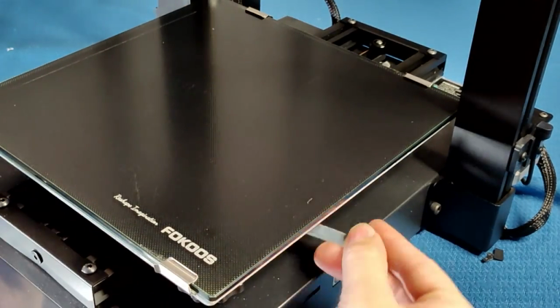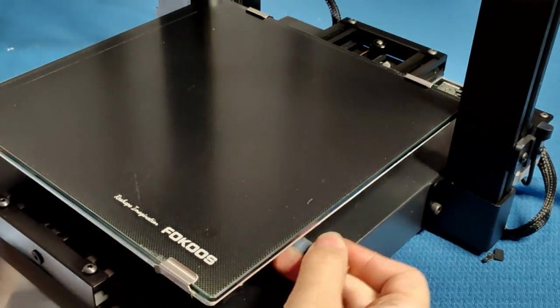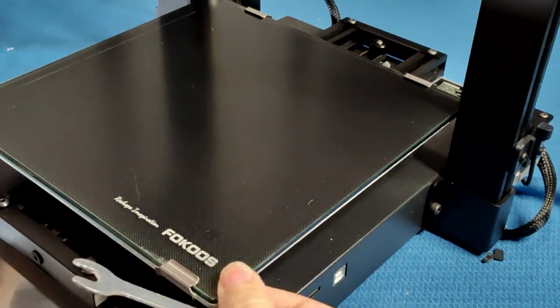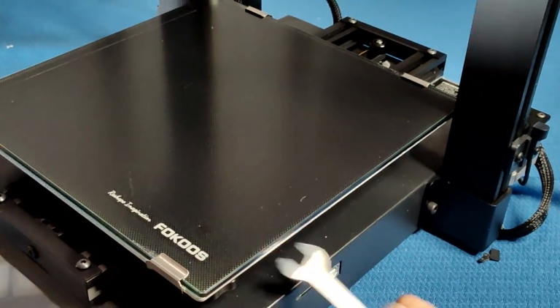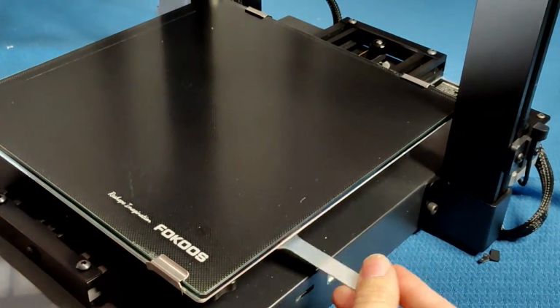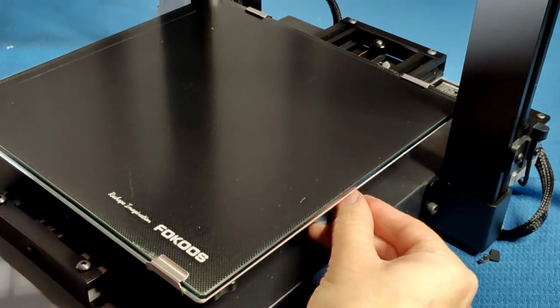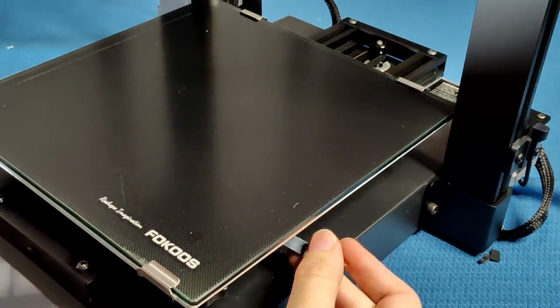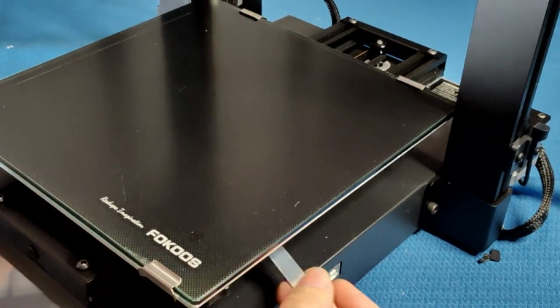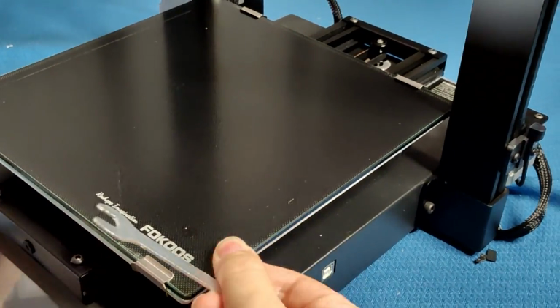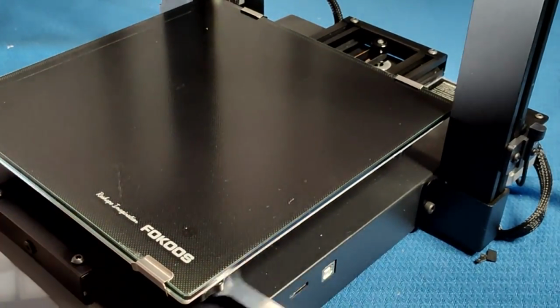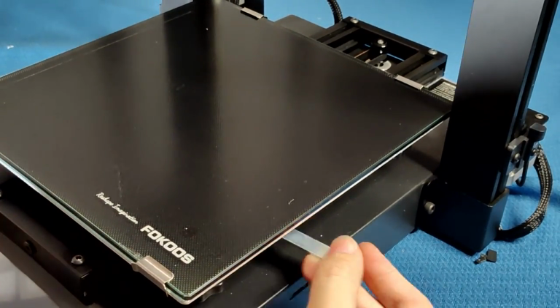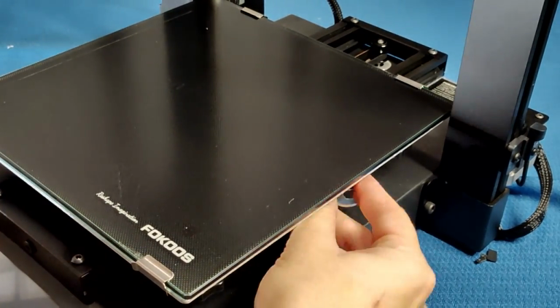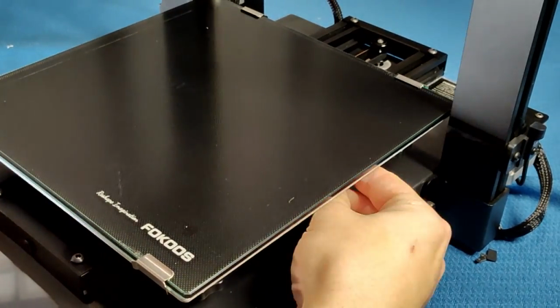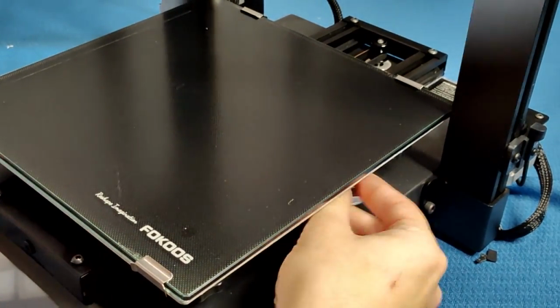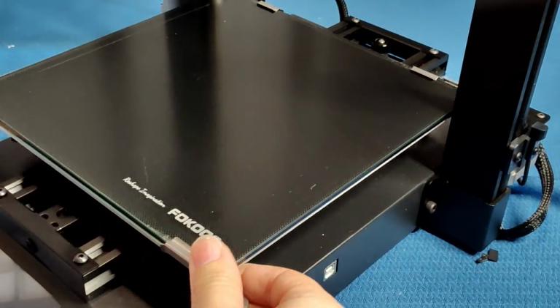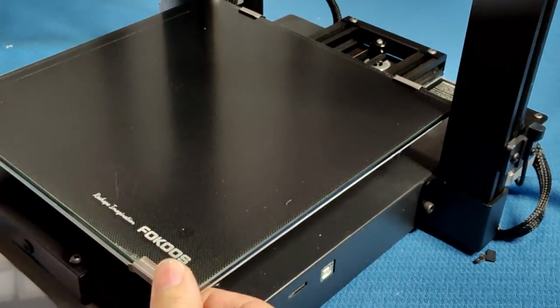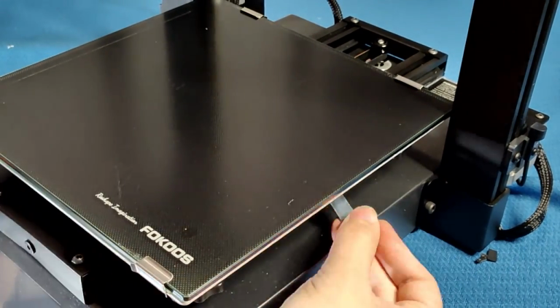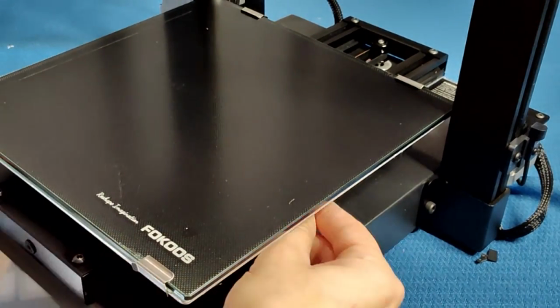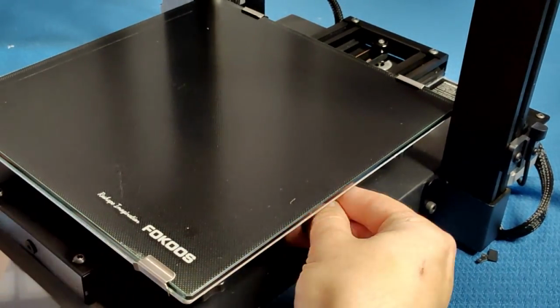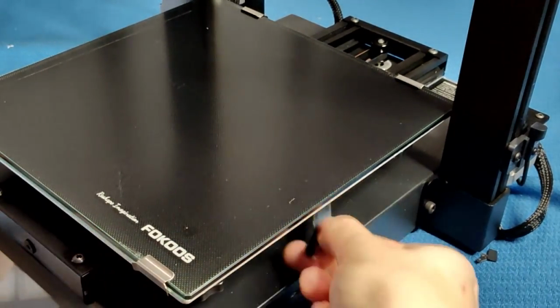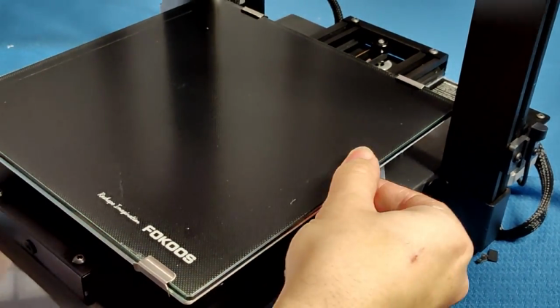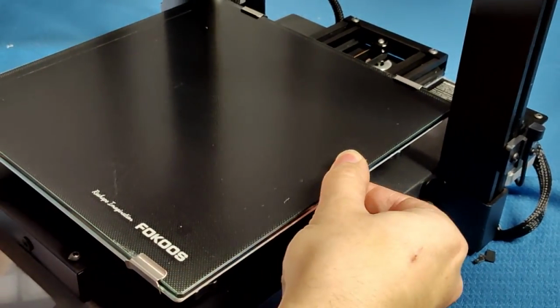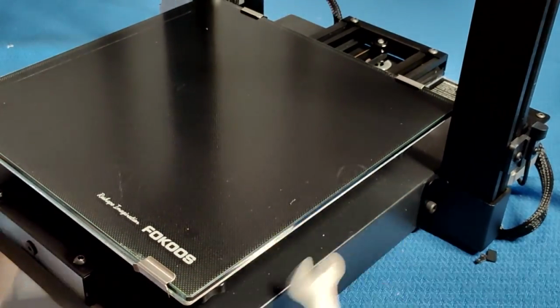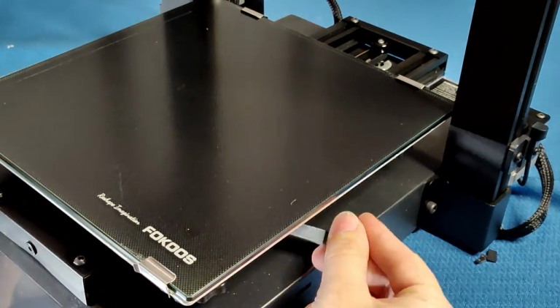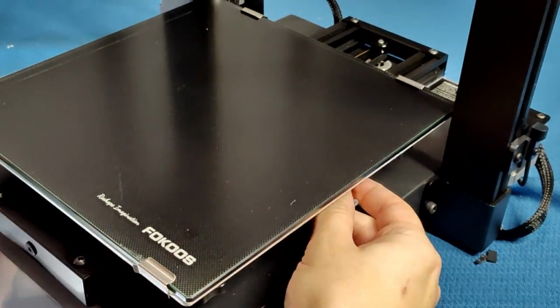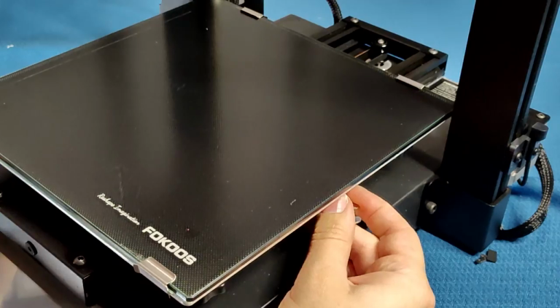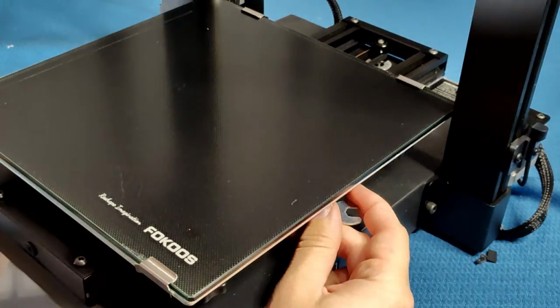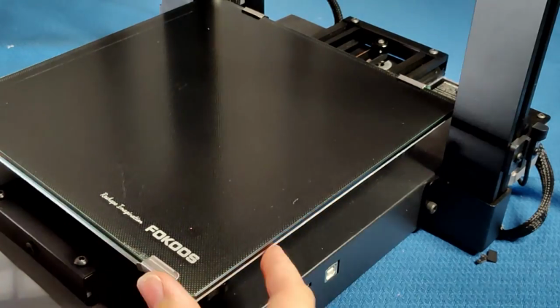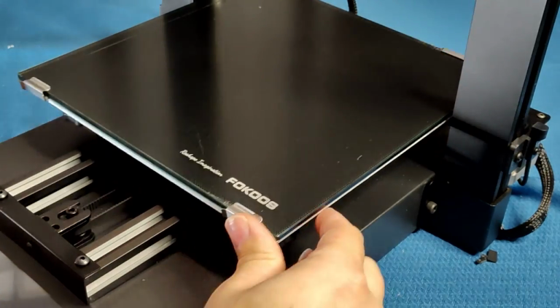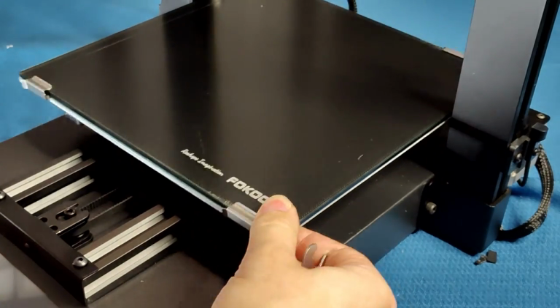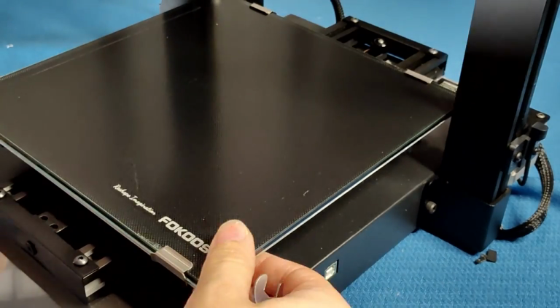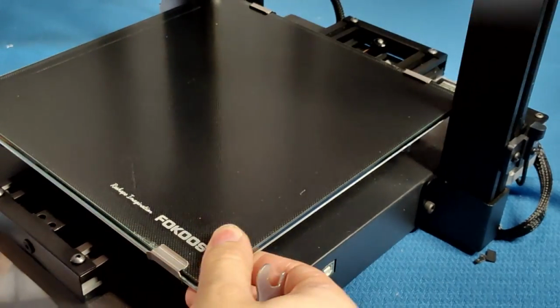After getting the glass bed back in place, when sliding the bed forward I notice that the eccentric nuts for the bed wheels are loose. Let's install the bolts for the folding mechanism first and then come back to the bed. After plugging in the hotend ribbon cable and checking that the eccentric nuts are tight enough on the X carriage, I move on to the bed carriage. Both of the nuts were loose, but once they were tightened properly the bed slides back and forth nice and smooth.